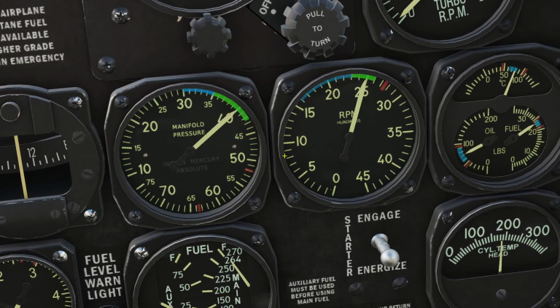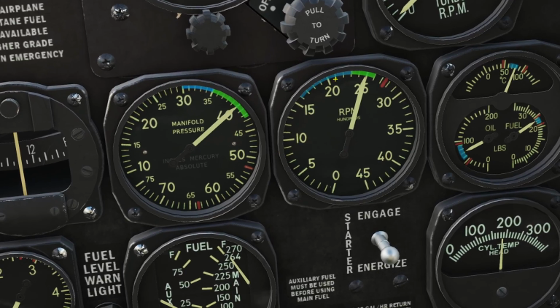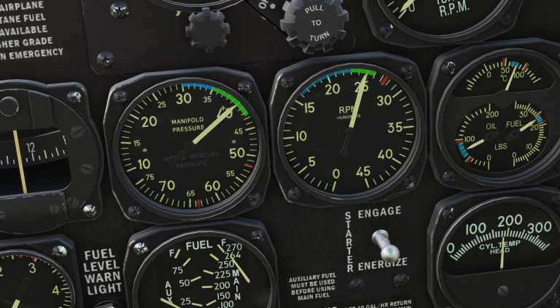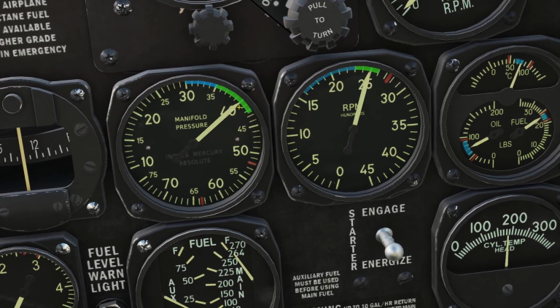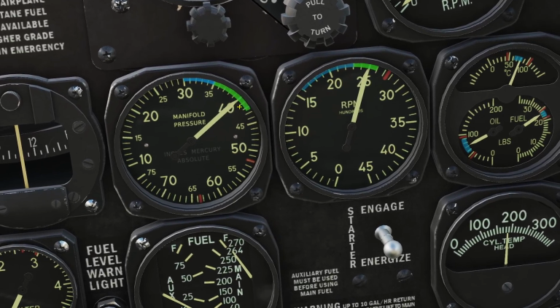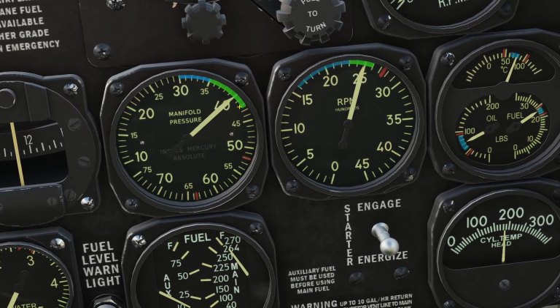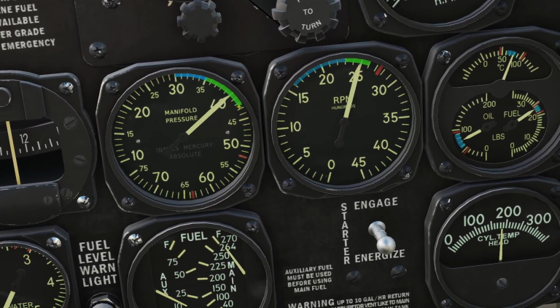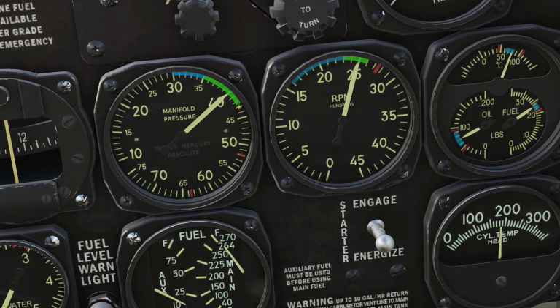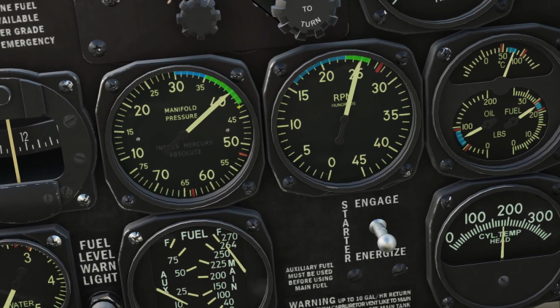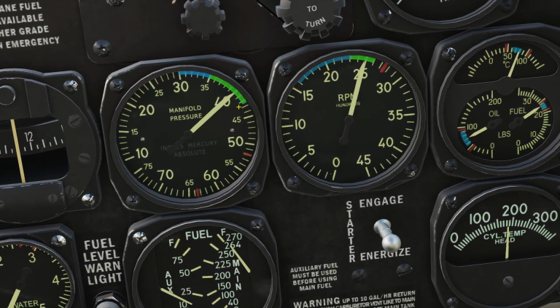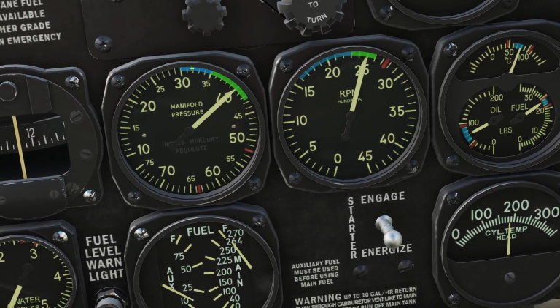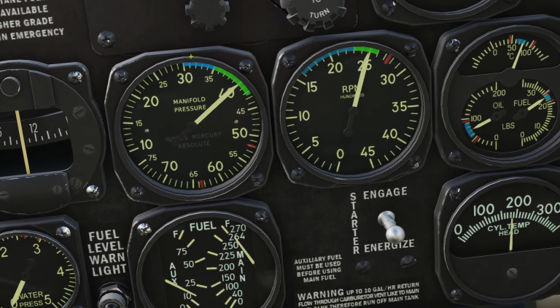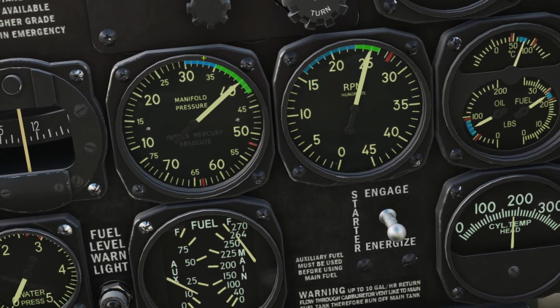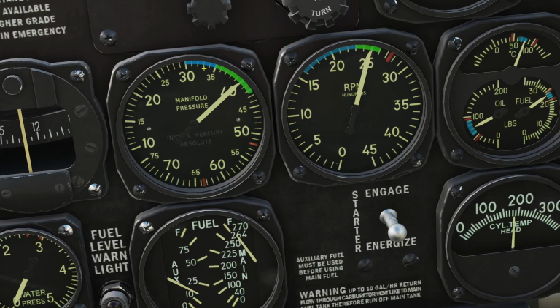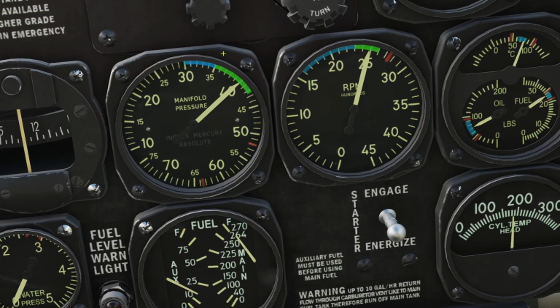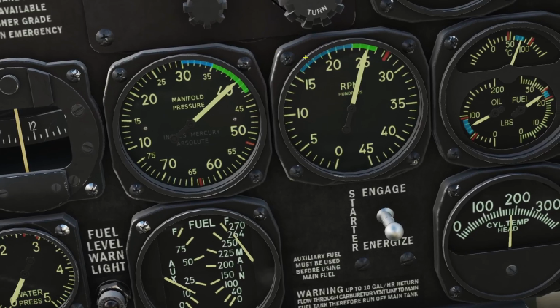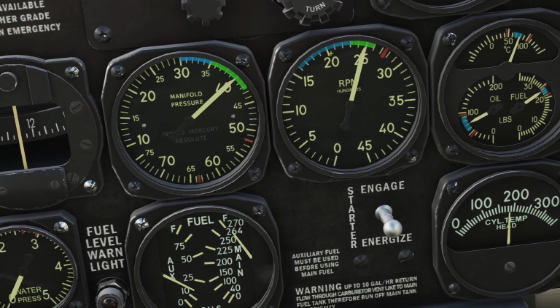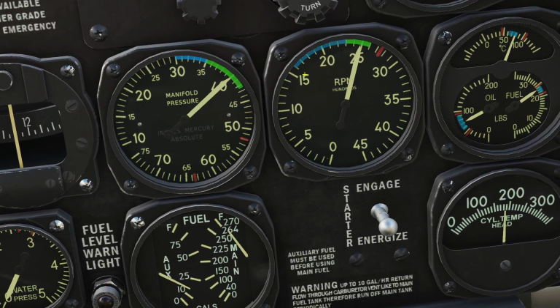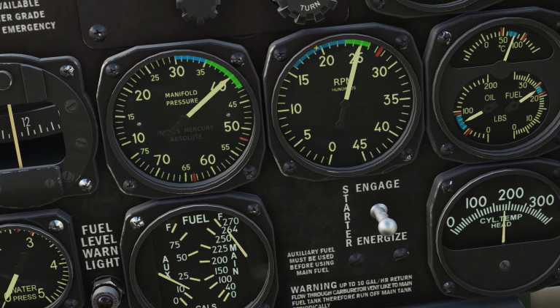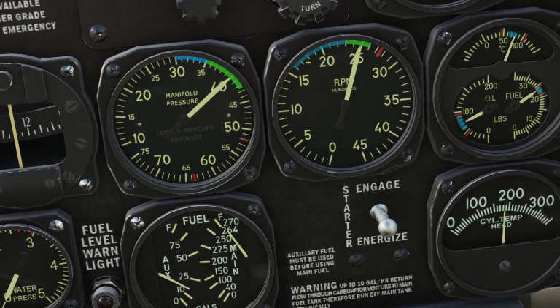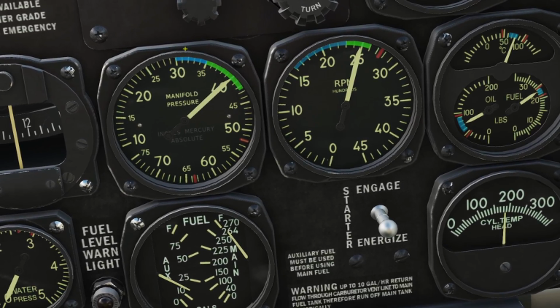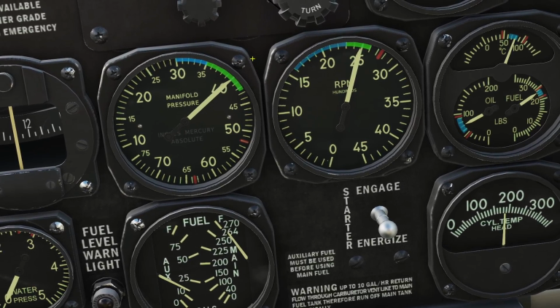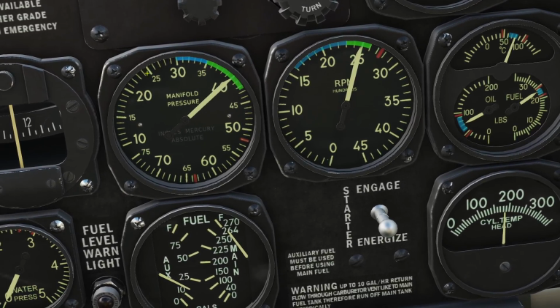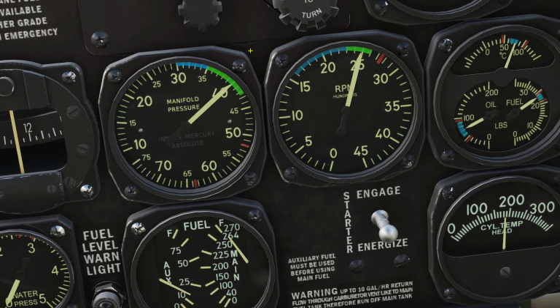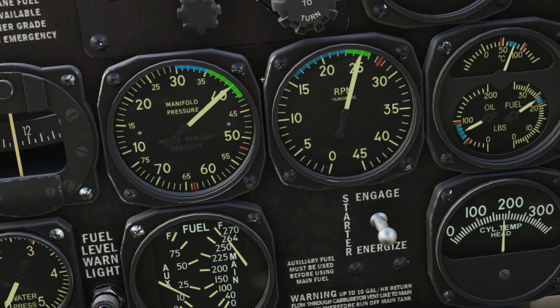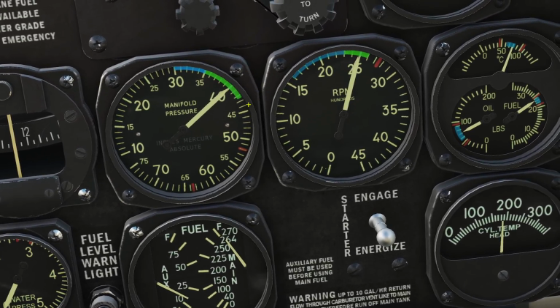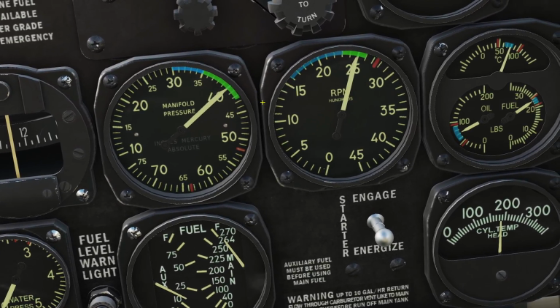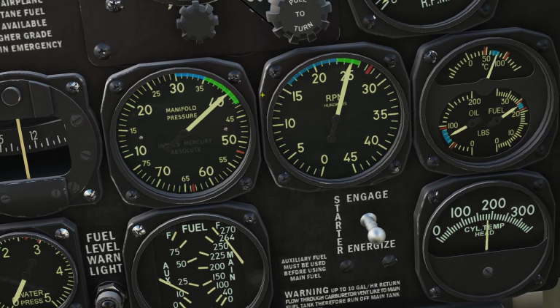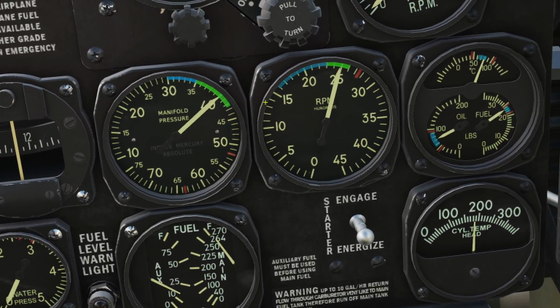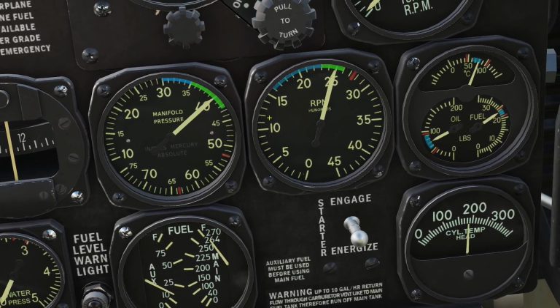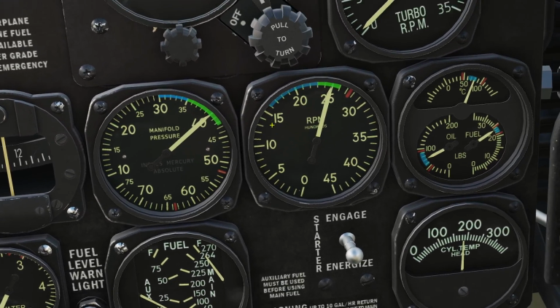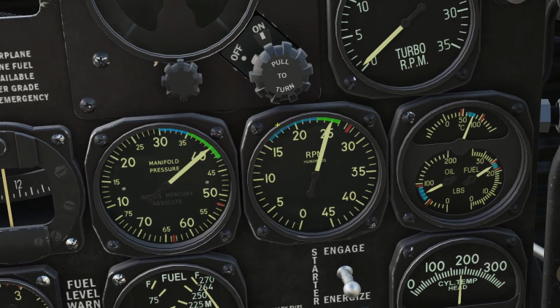You'll notice that both of these gauges have a blue section, and that is for cruise mode, which will be covered later.